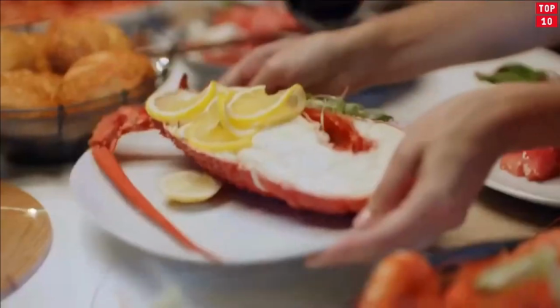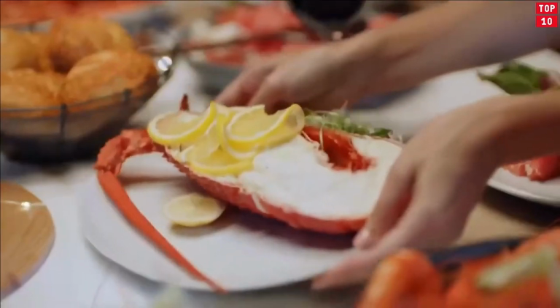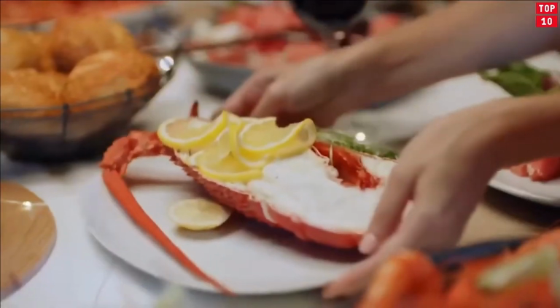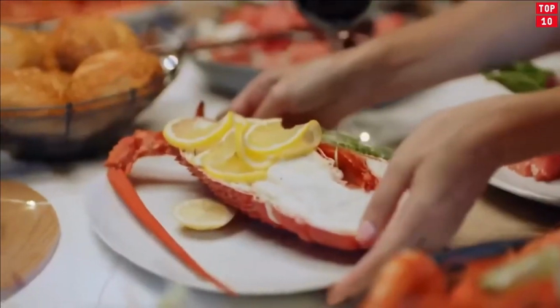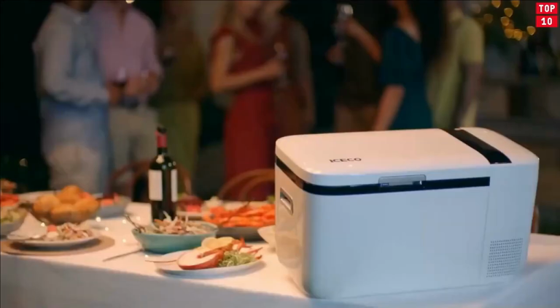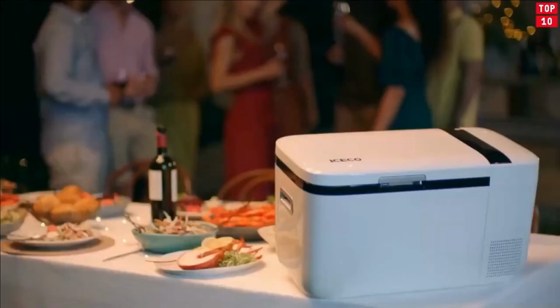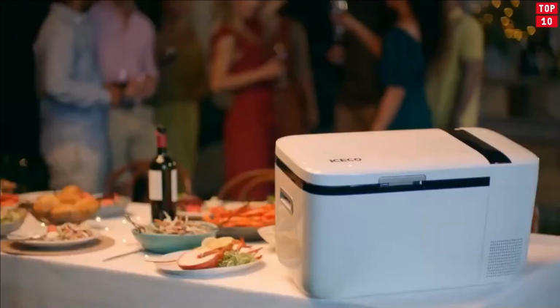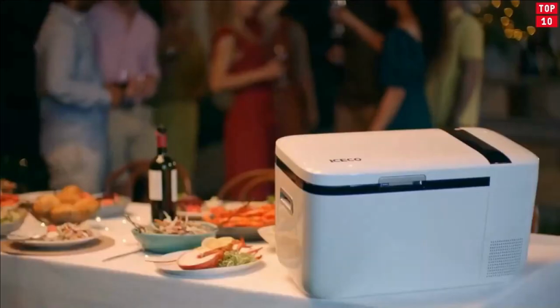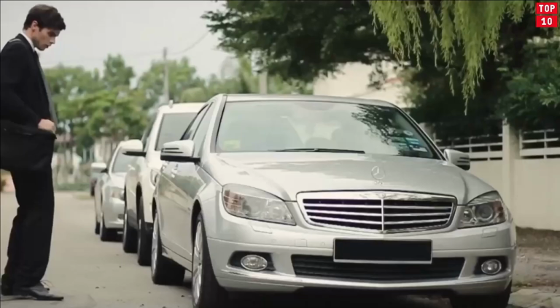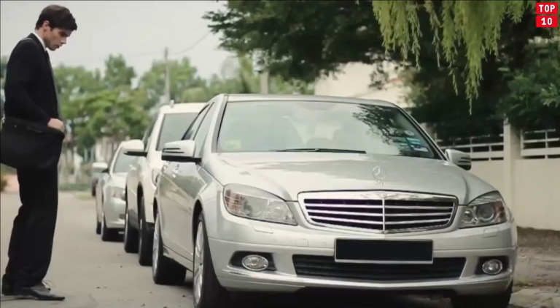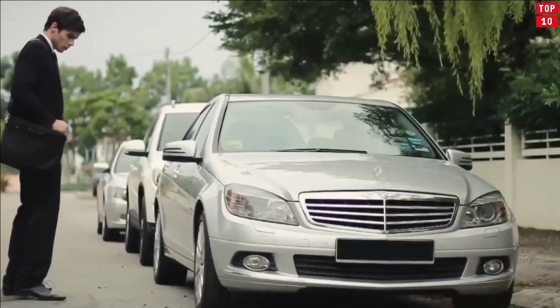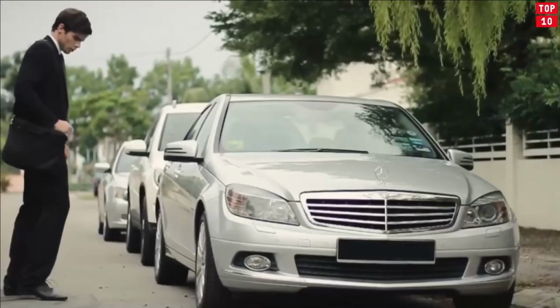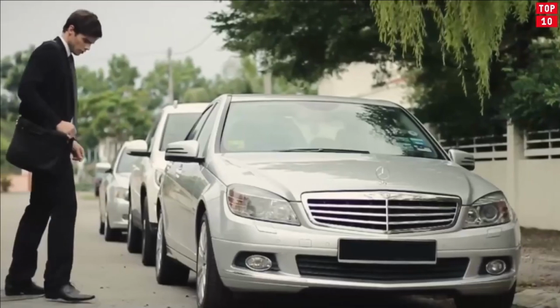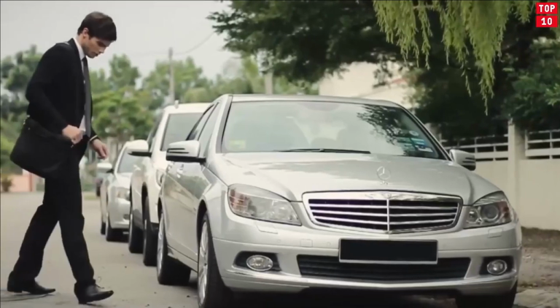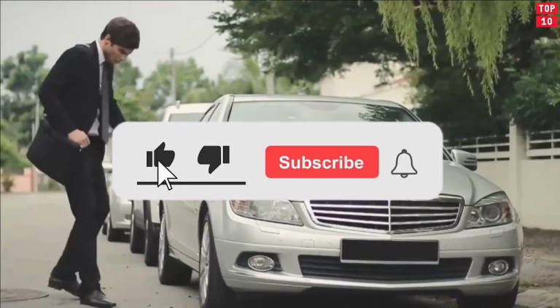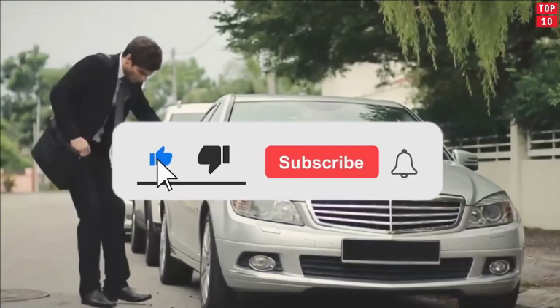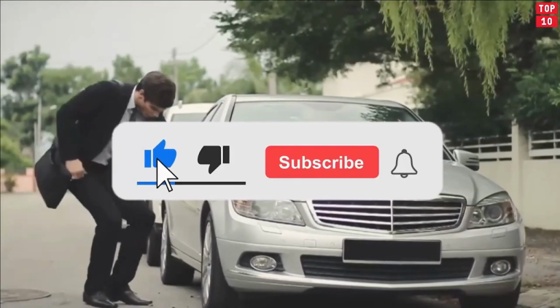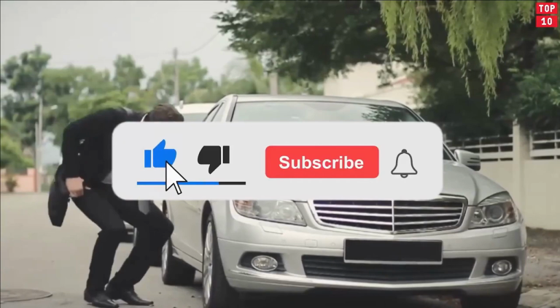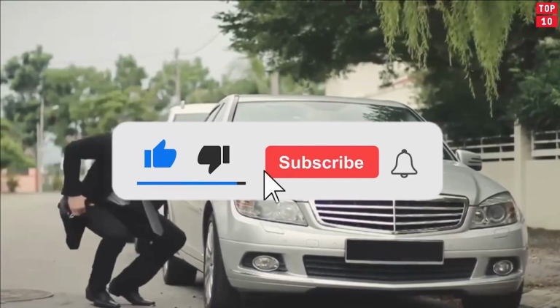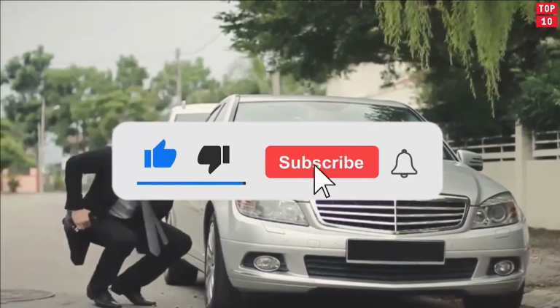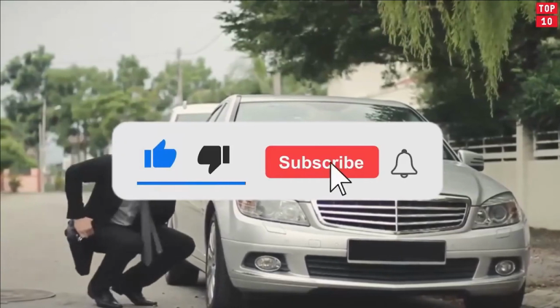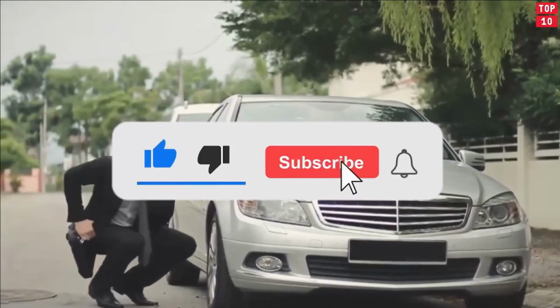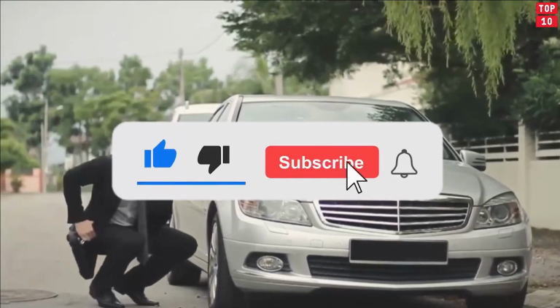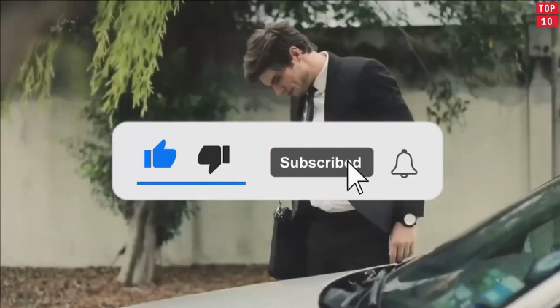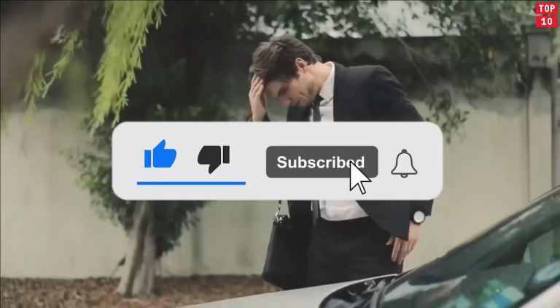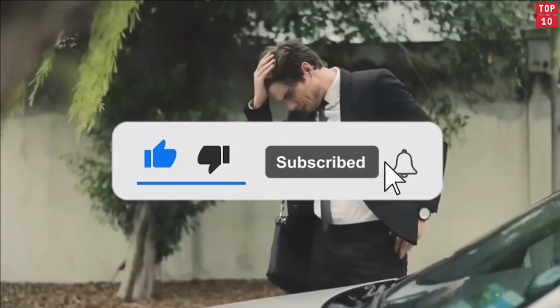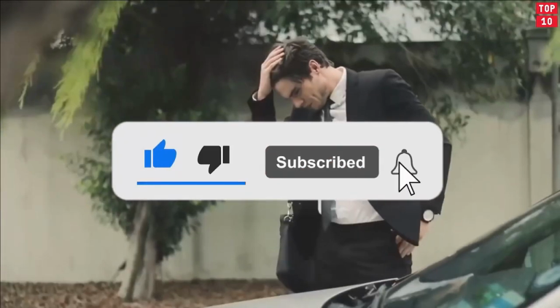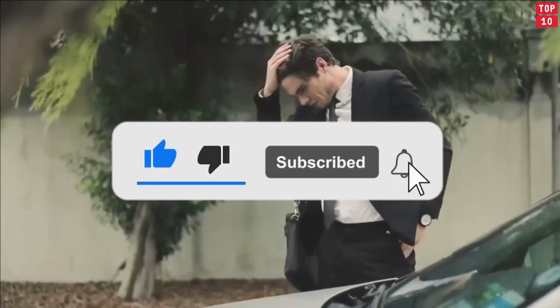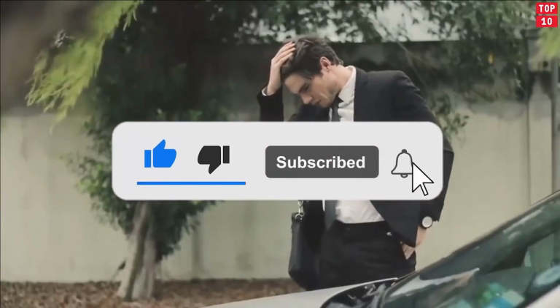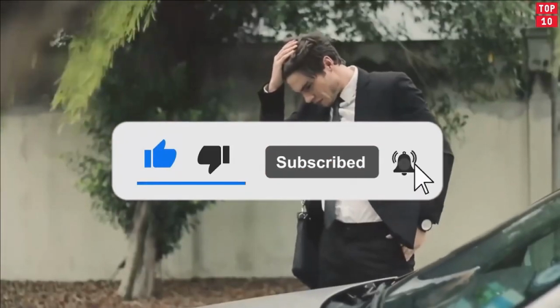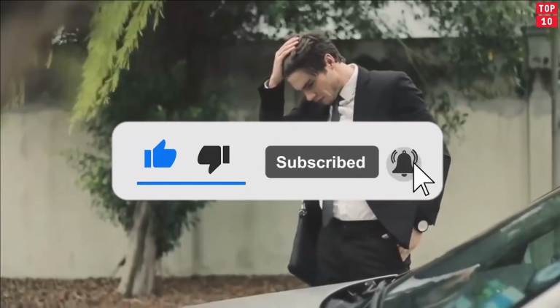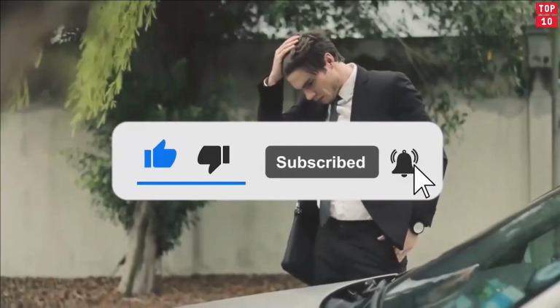That's it — hope you liked this video! Tell us the favorite gadget you like the most. Please like, share, and subscribe to our channel. Thanks!